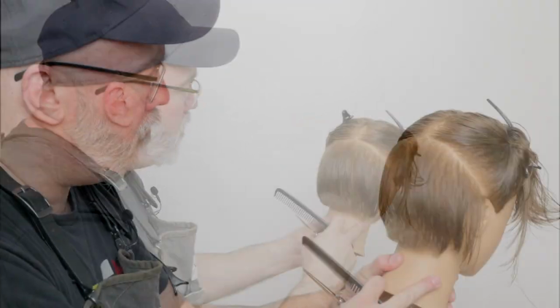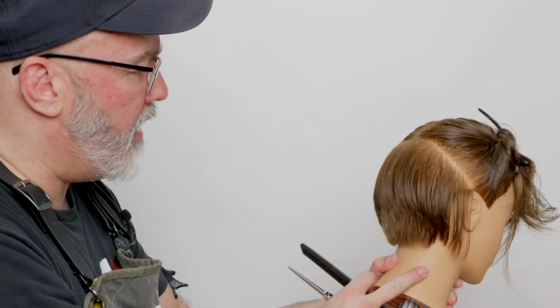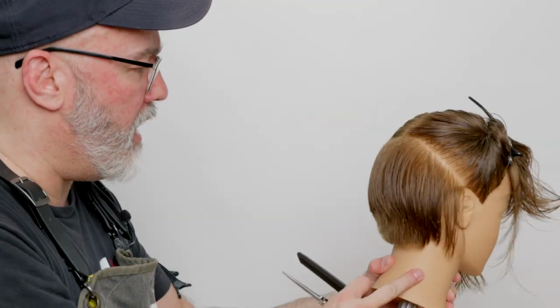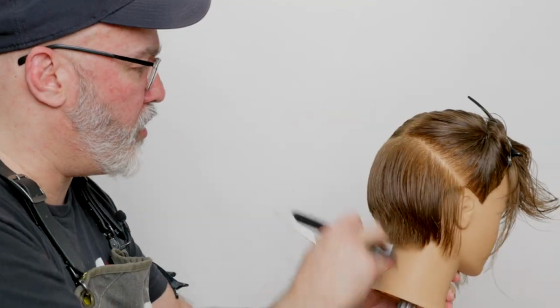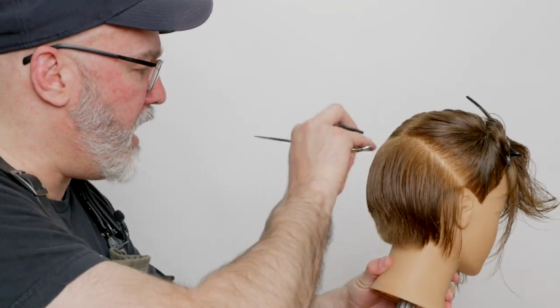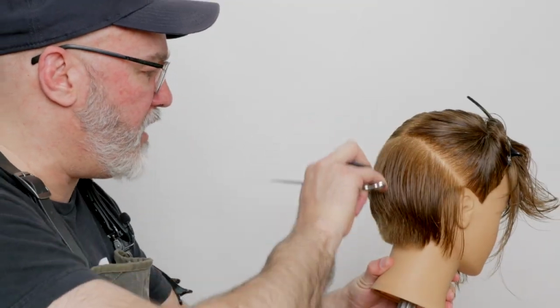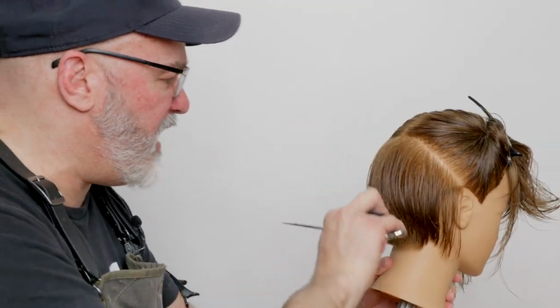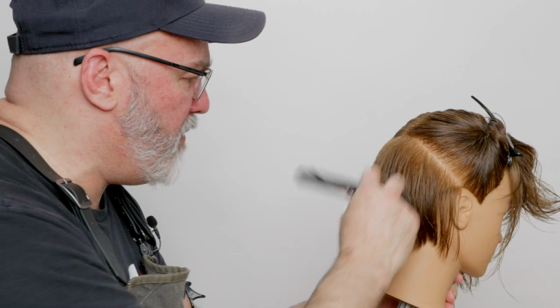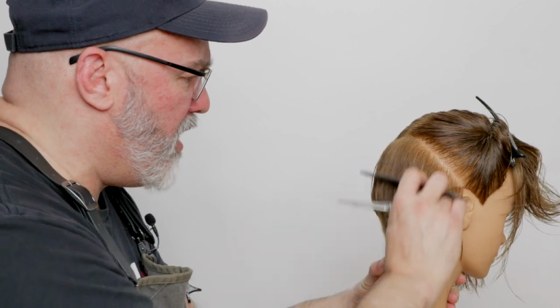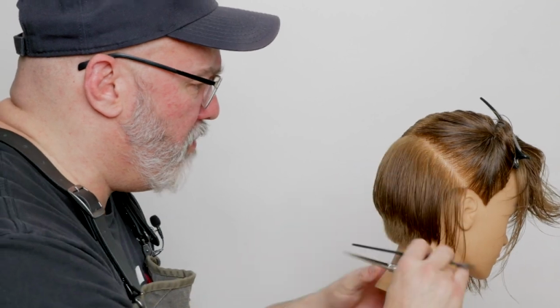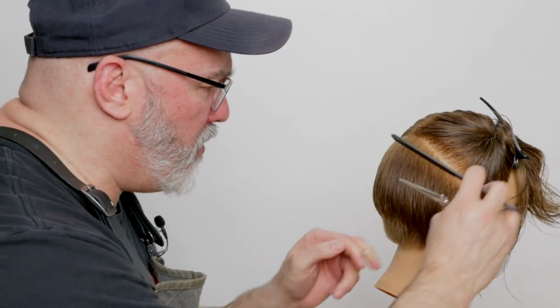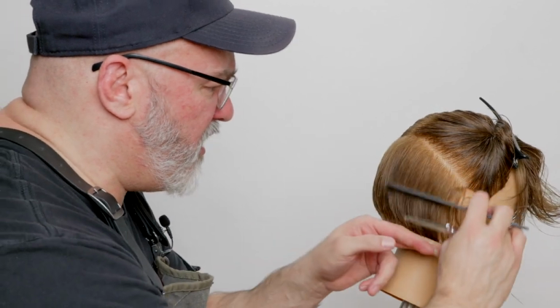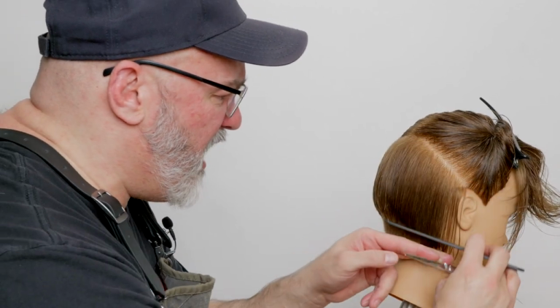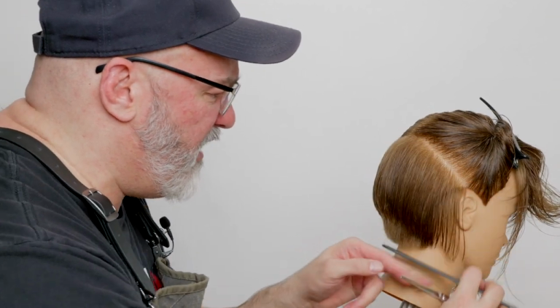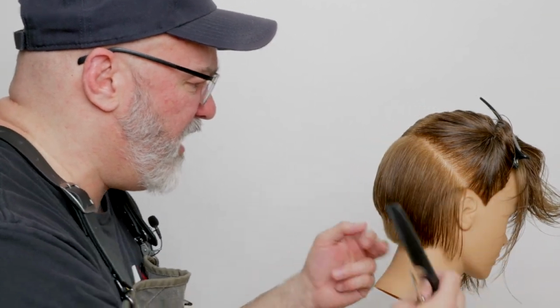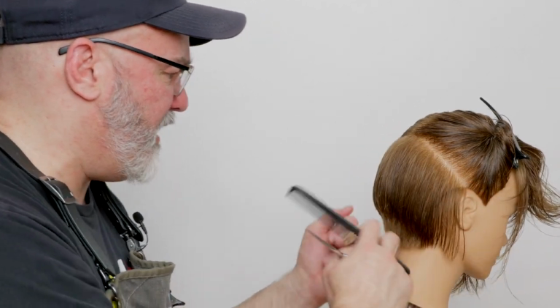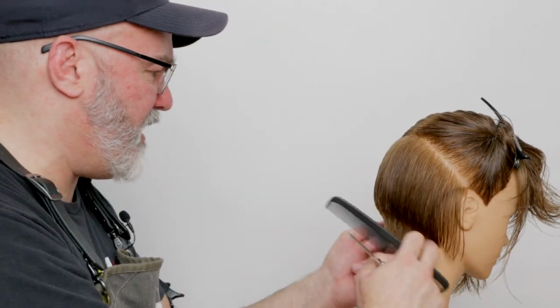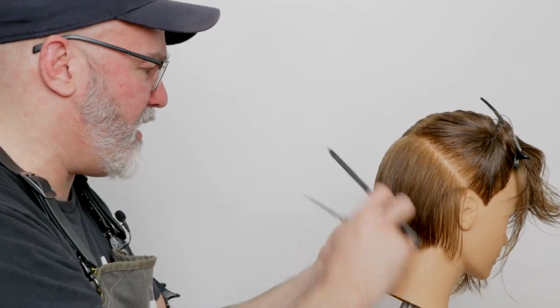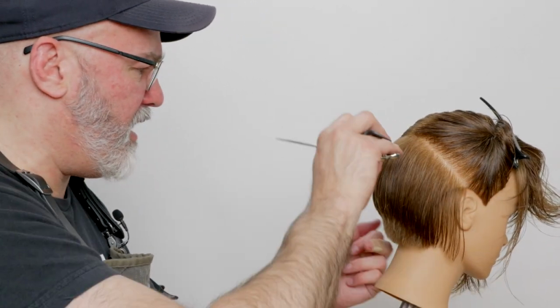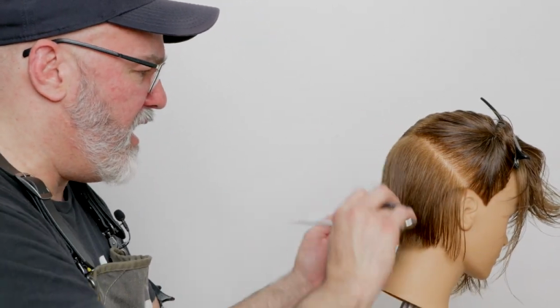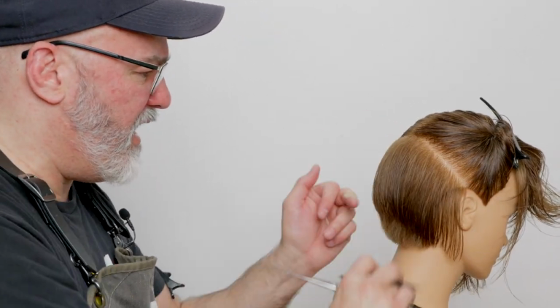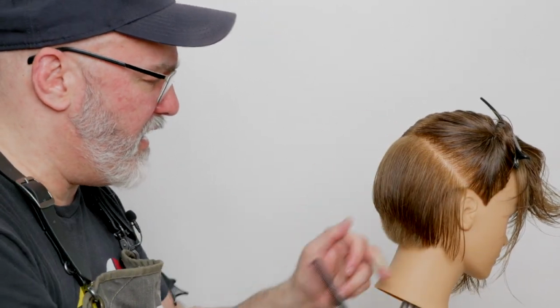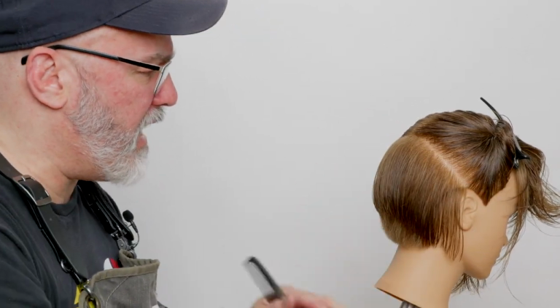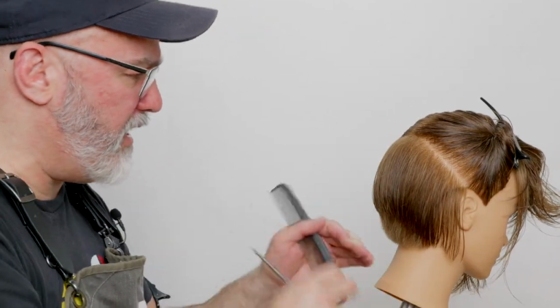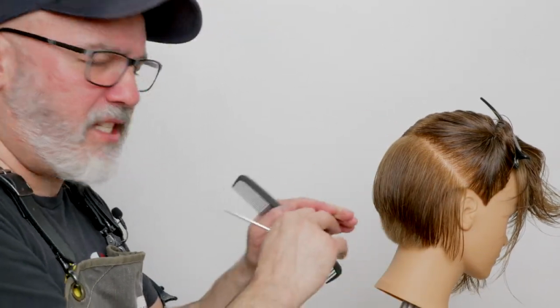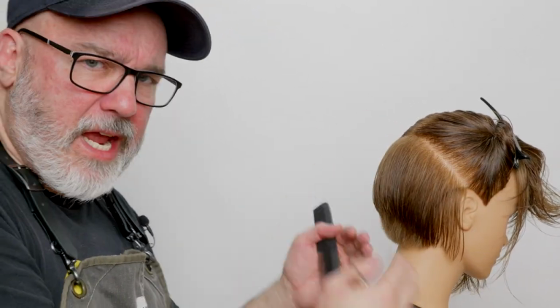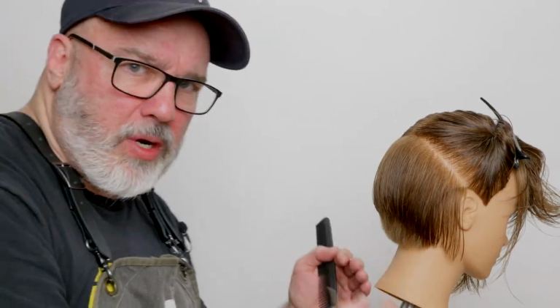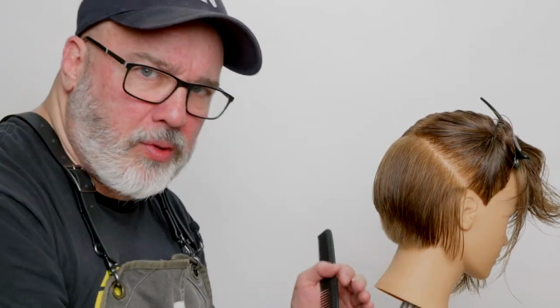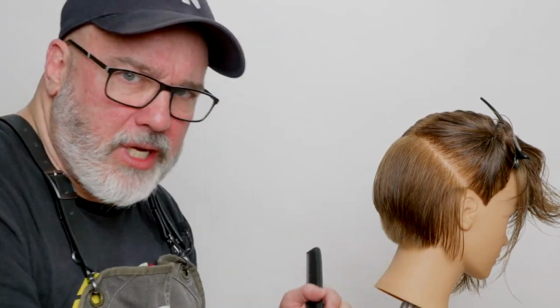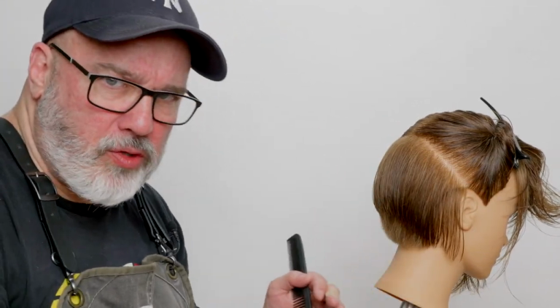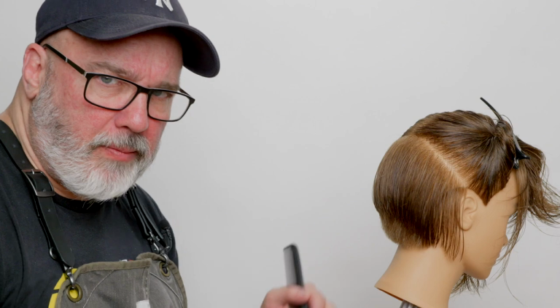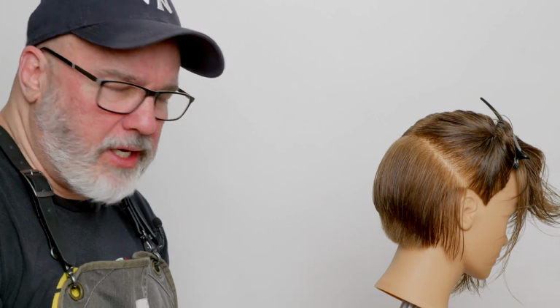I'm trying to keep the technique exactly the same on both sides of what I'm cutting.